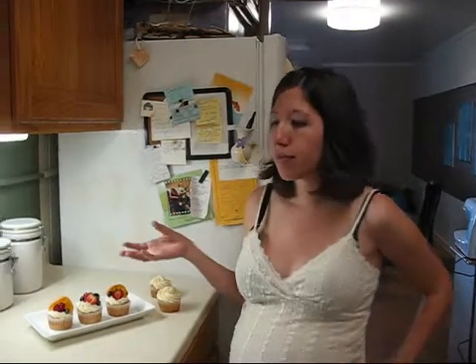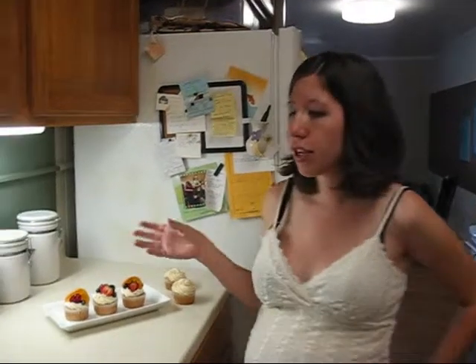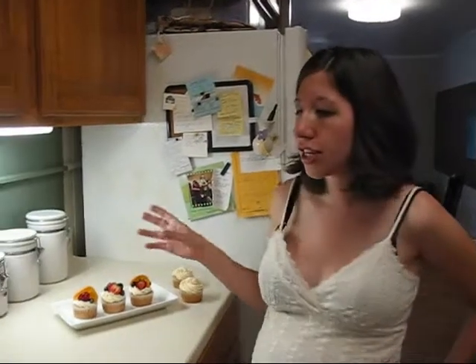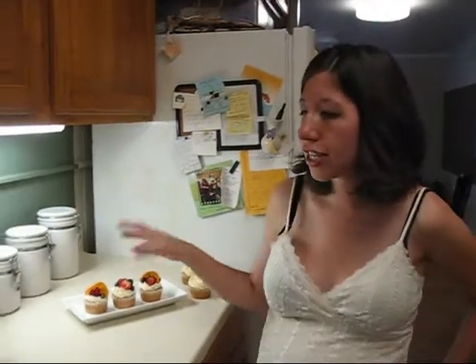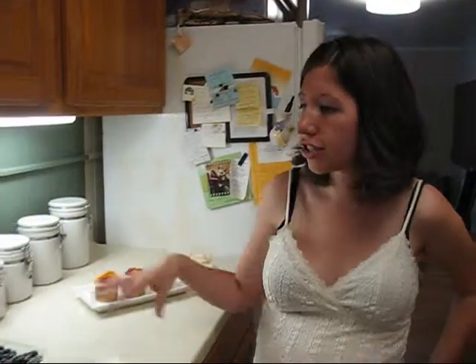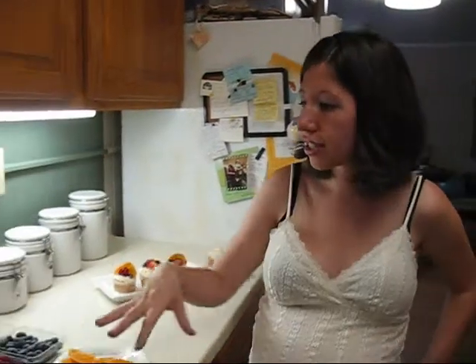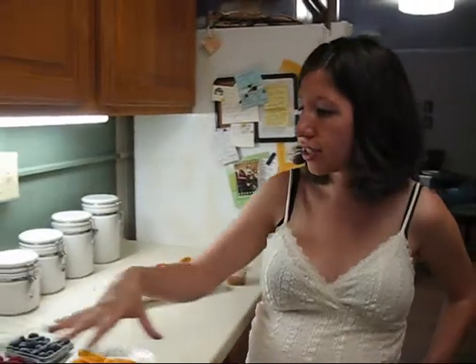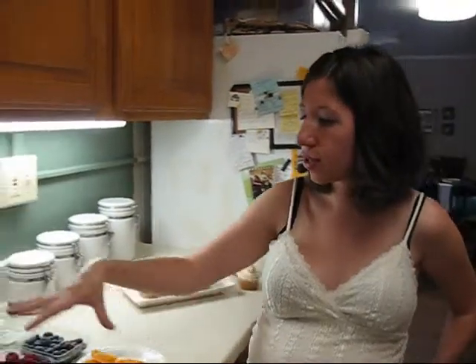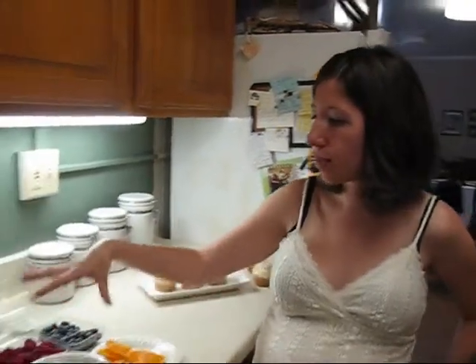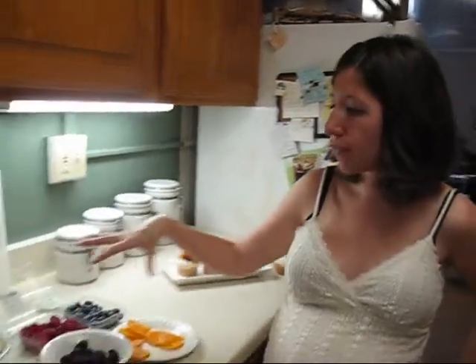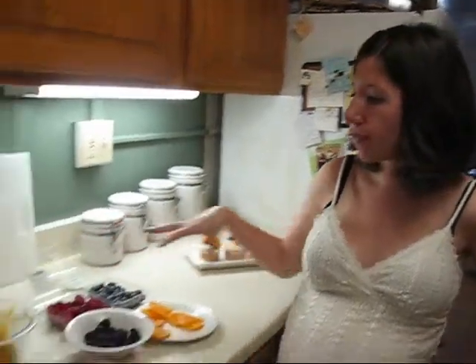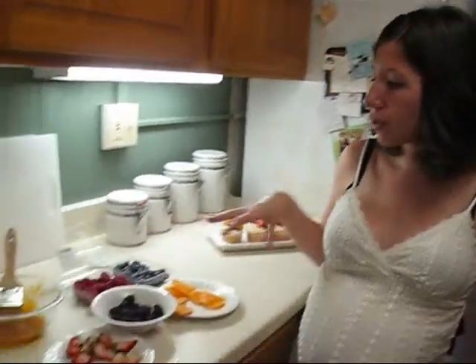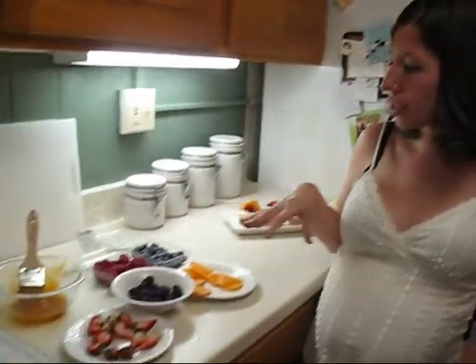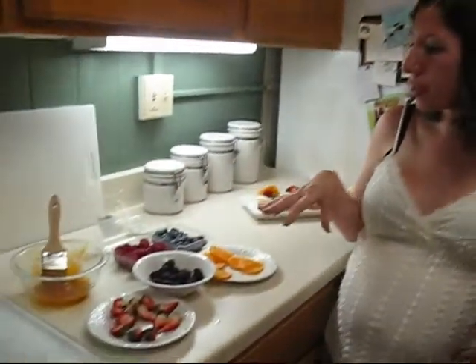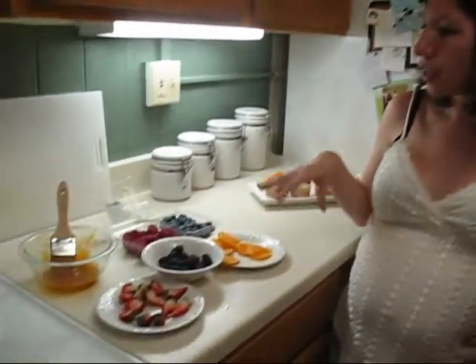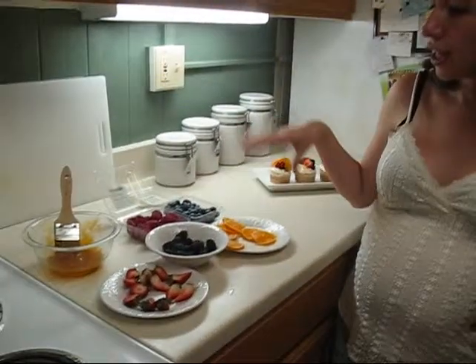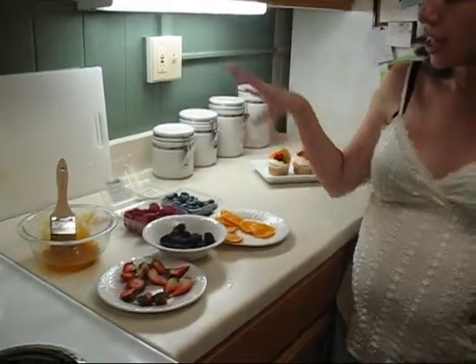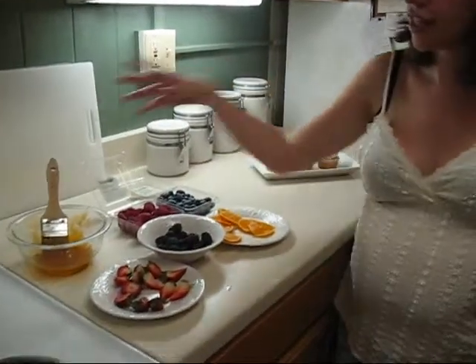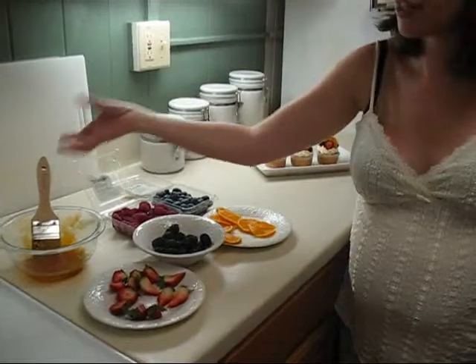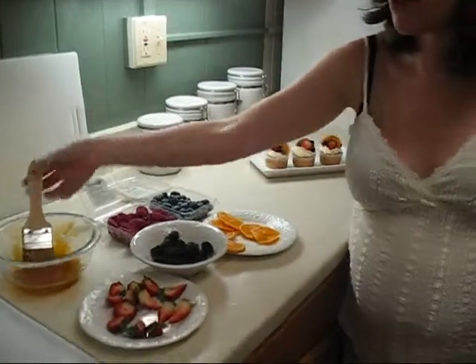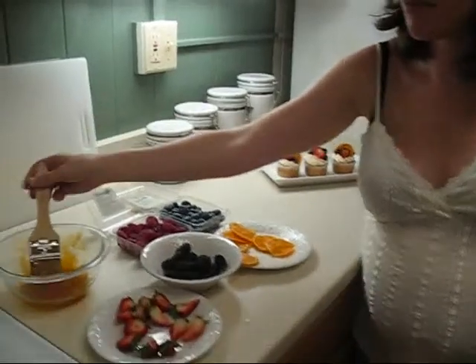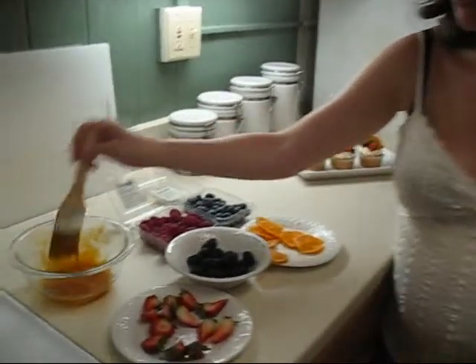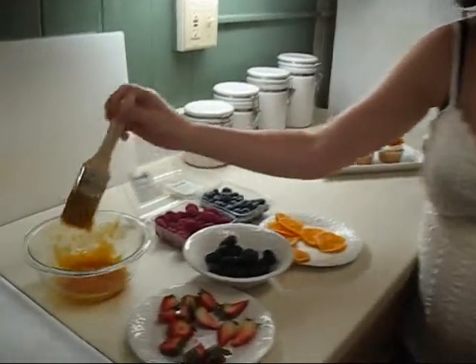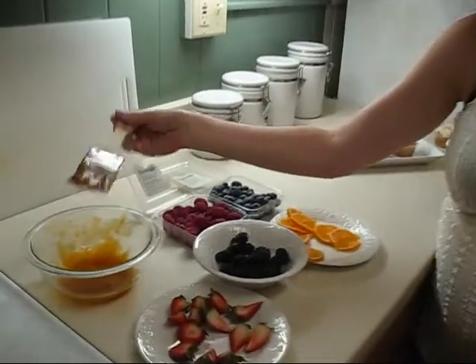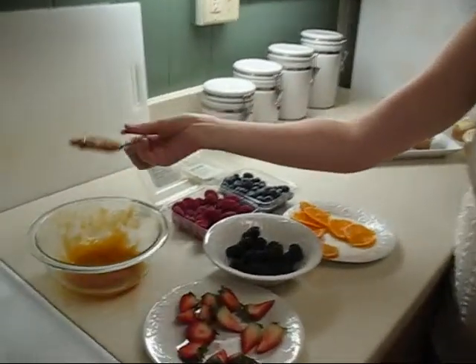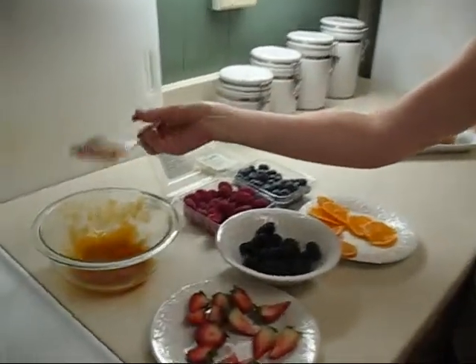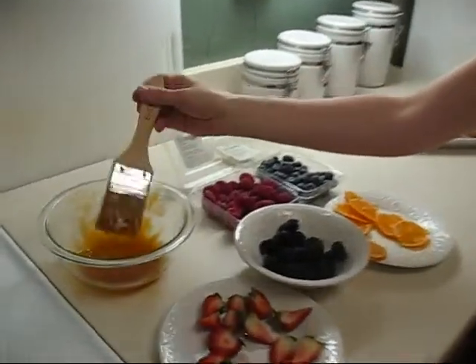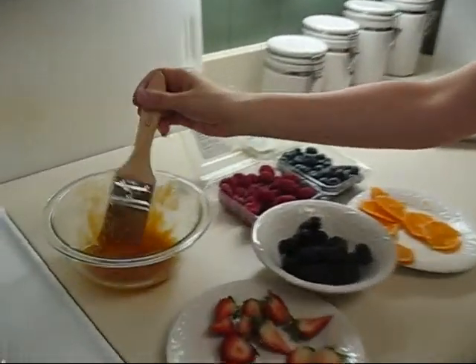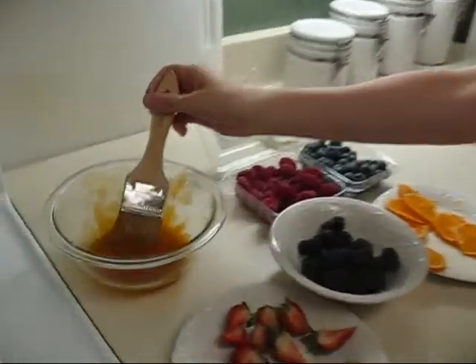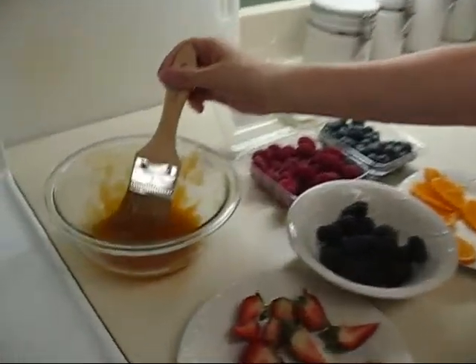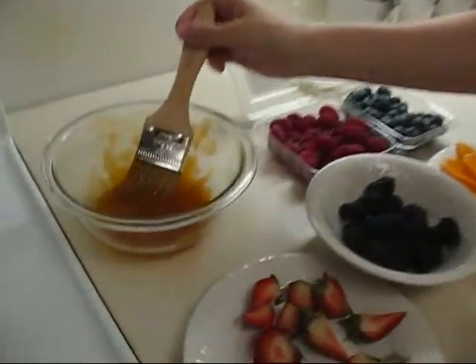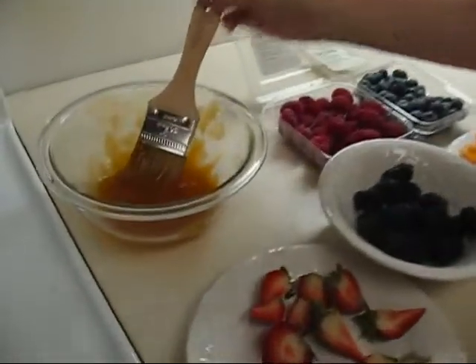You're going to need just an assortment of fruits, and some apricot glaze, and a pastry brush.